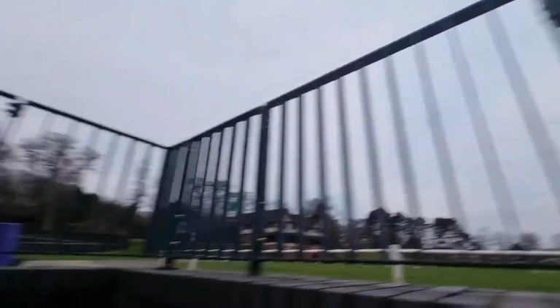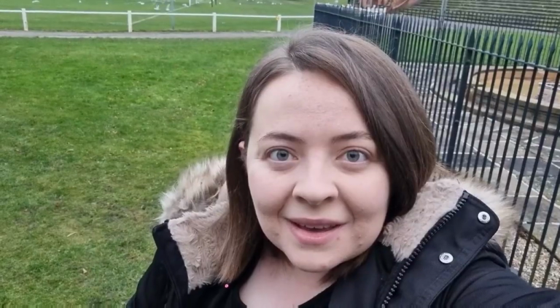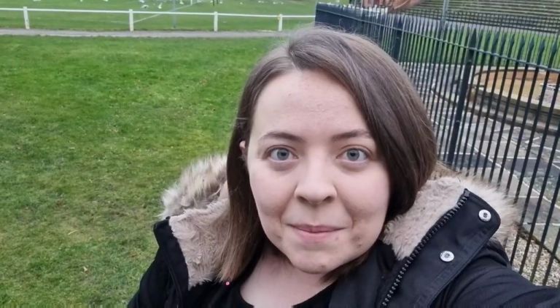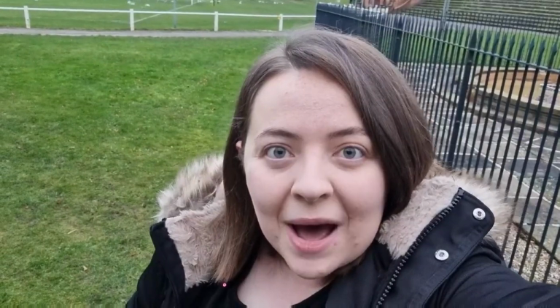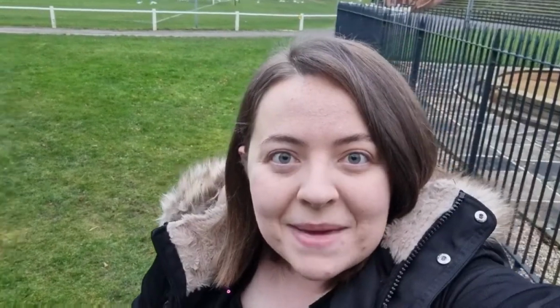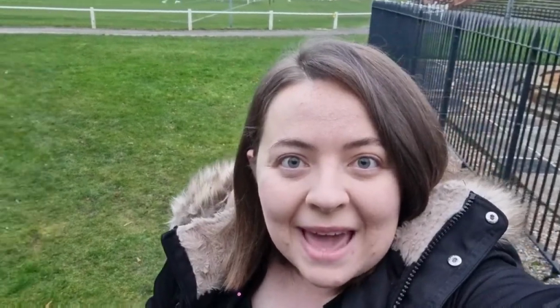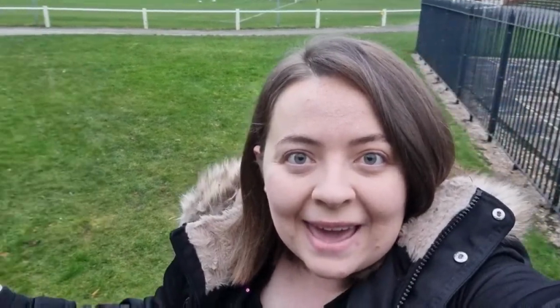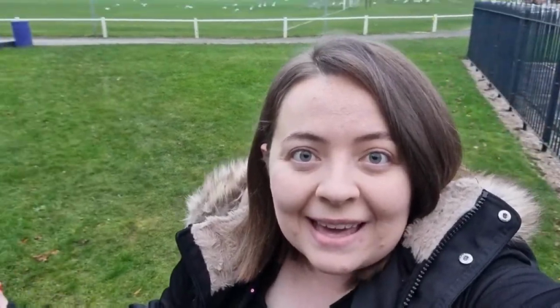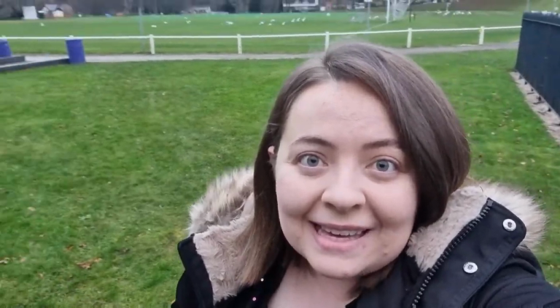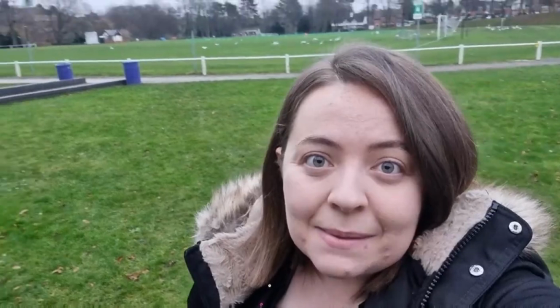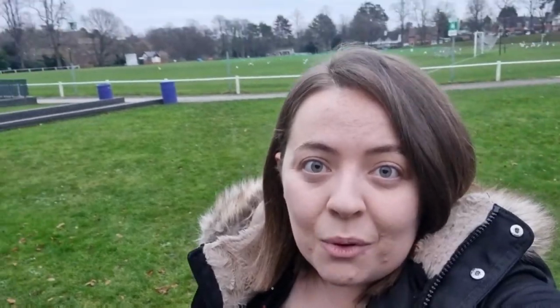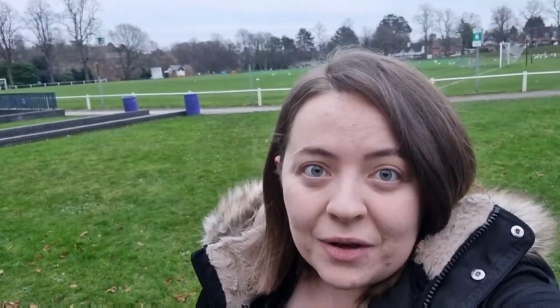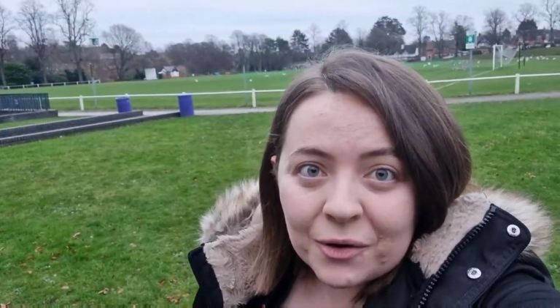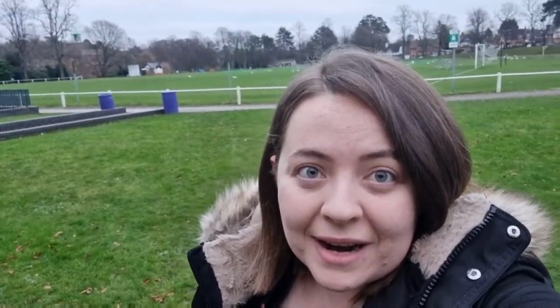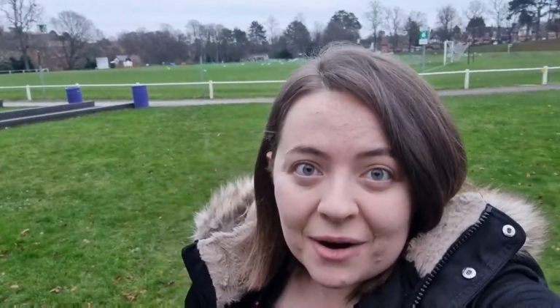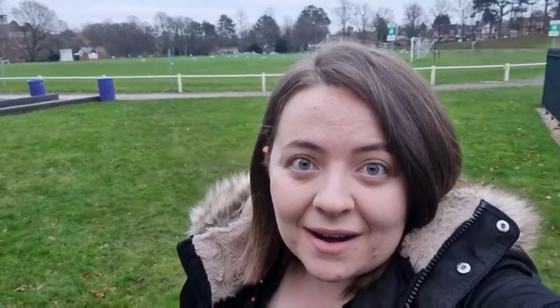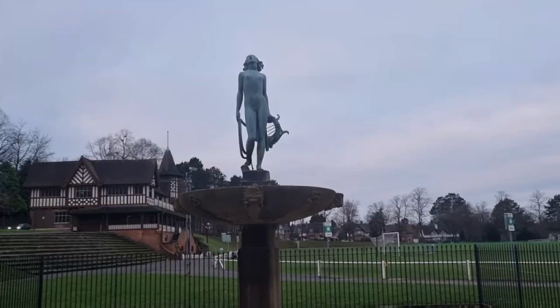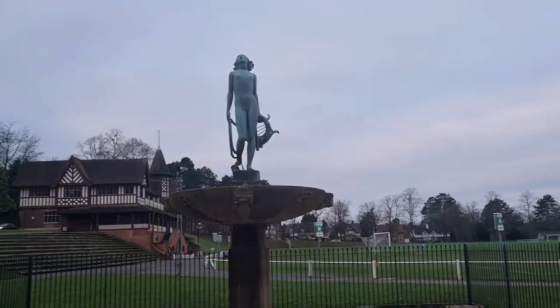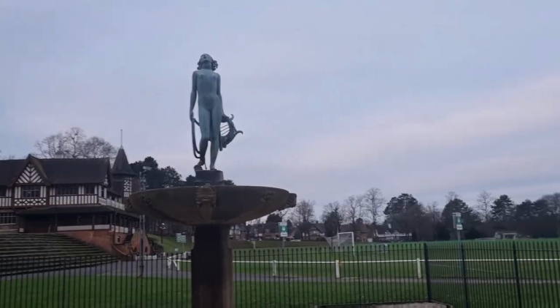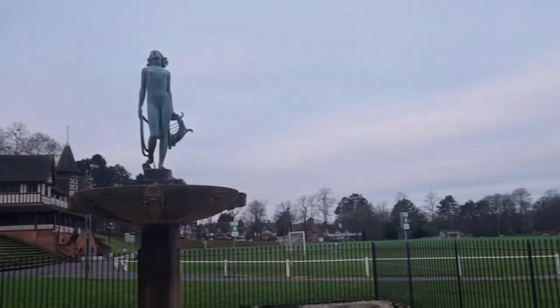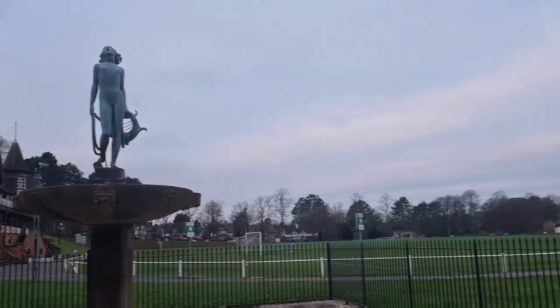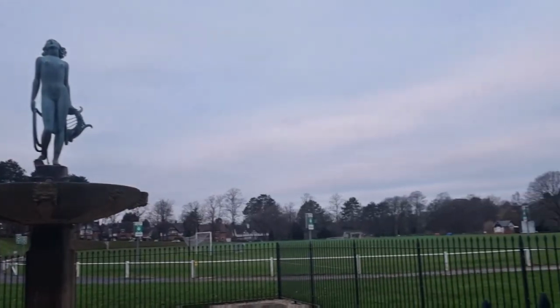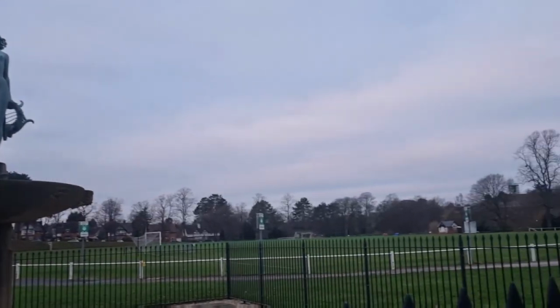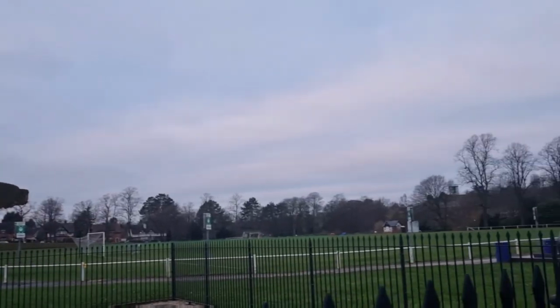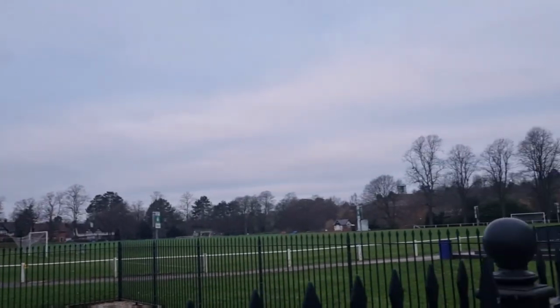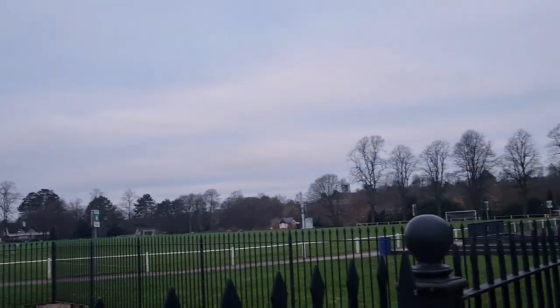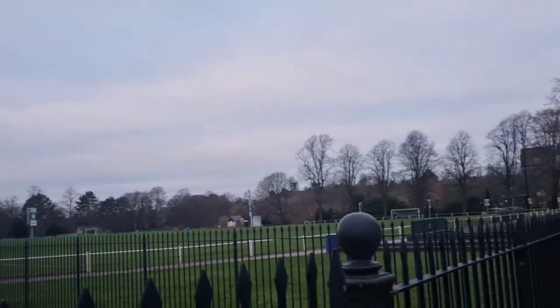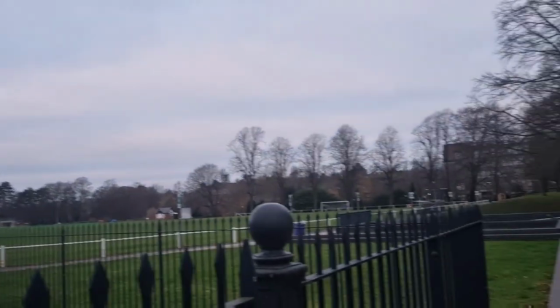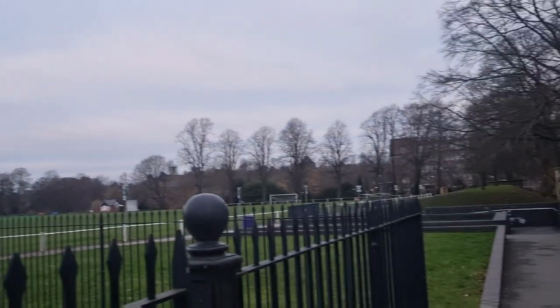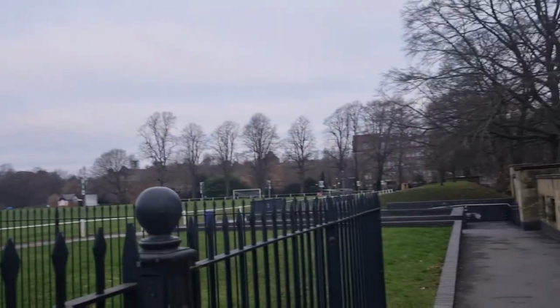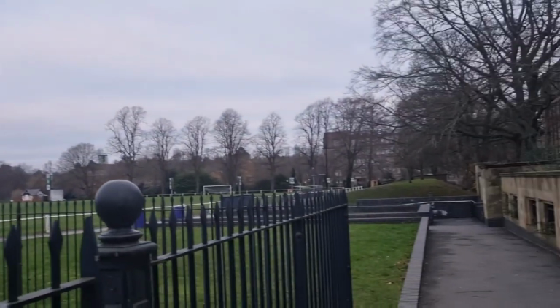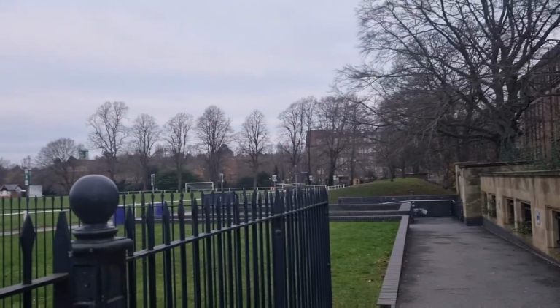Behind me here is Bourneville Cricket Ground. No games going on today sadly, but still nice to look at.